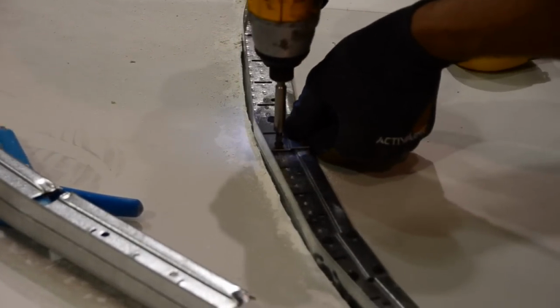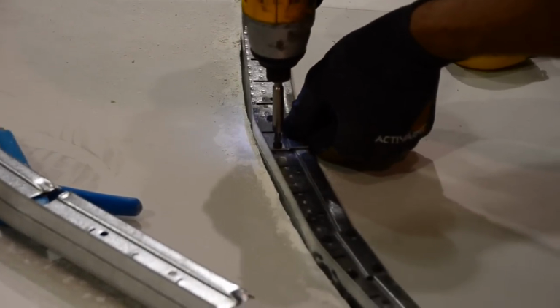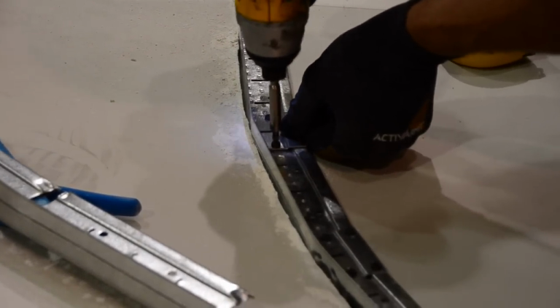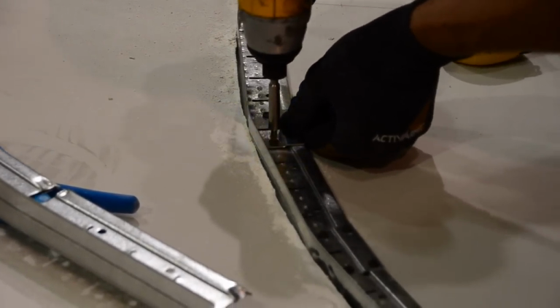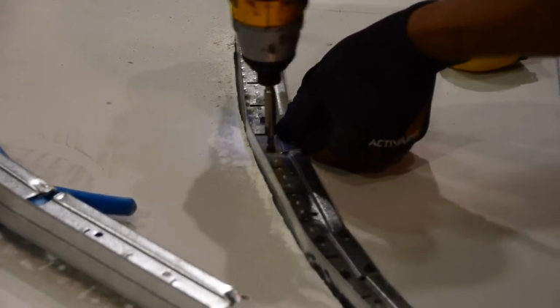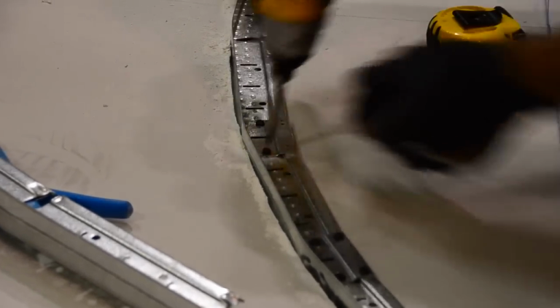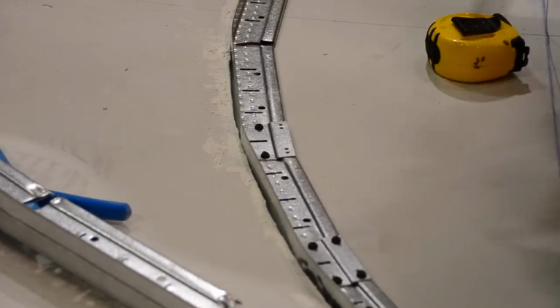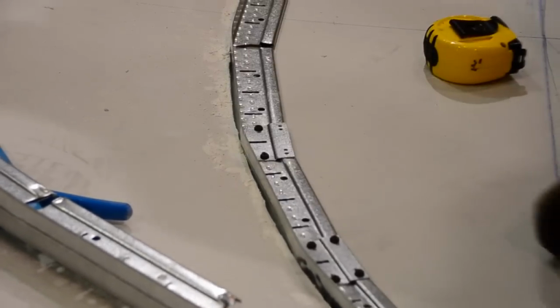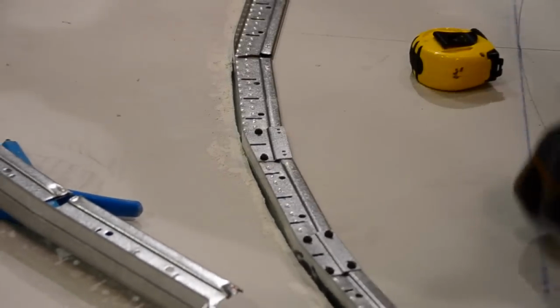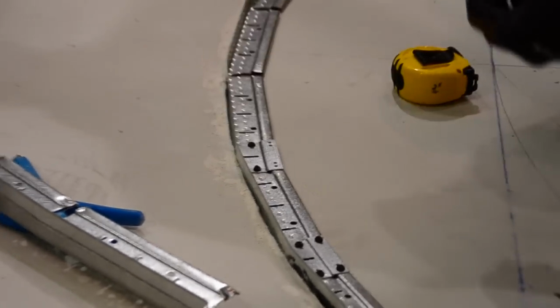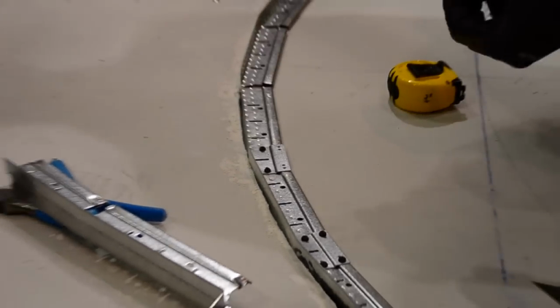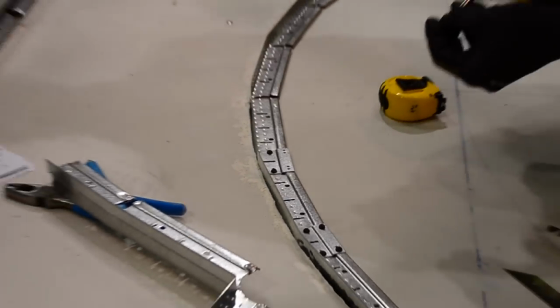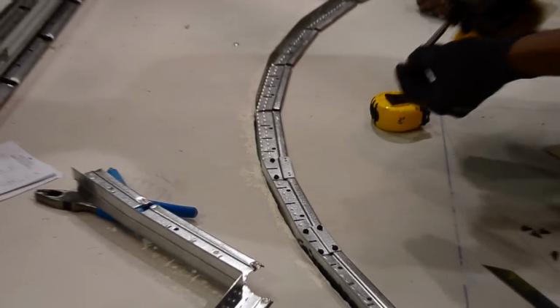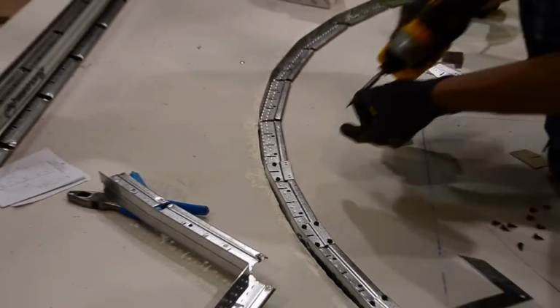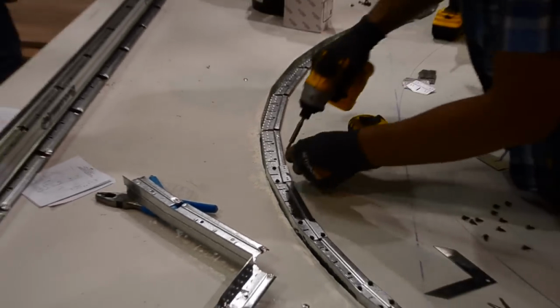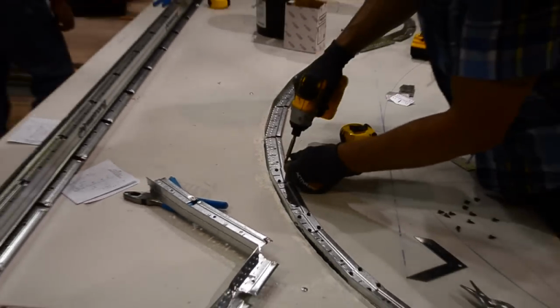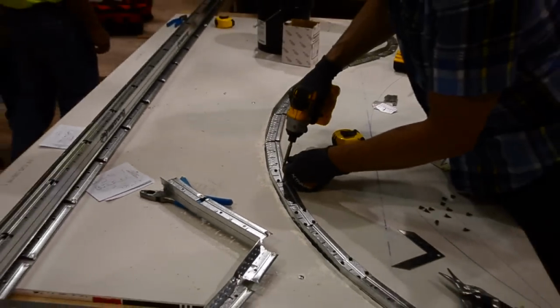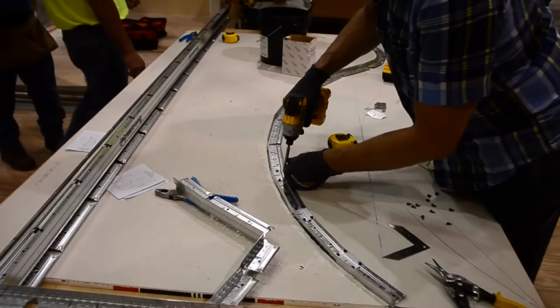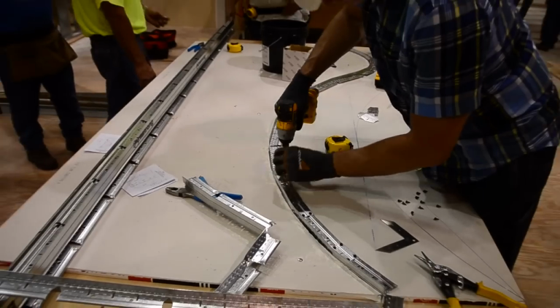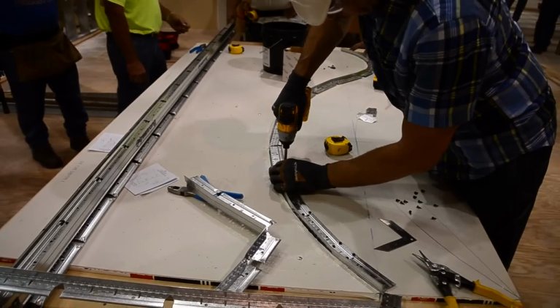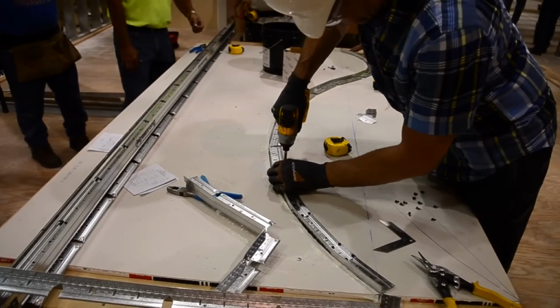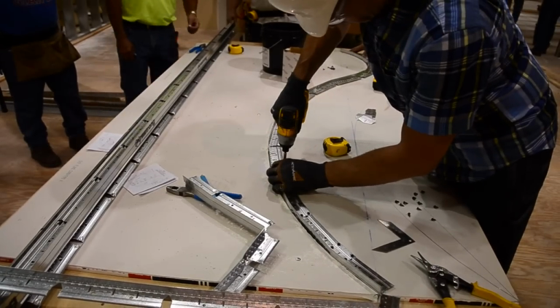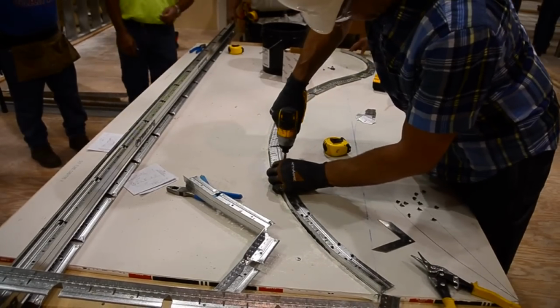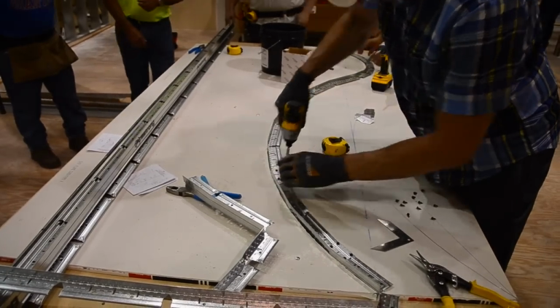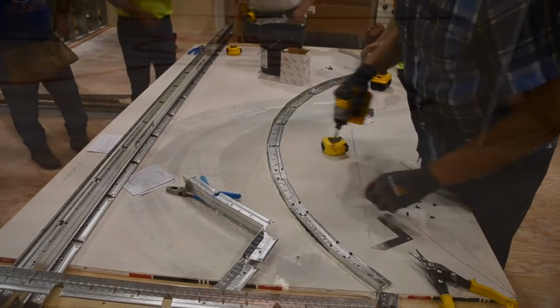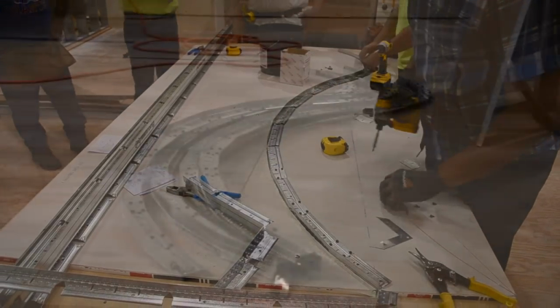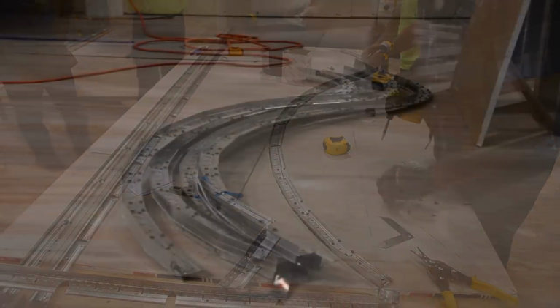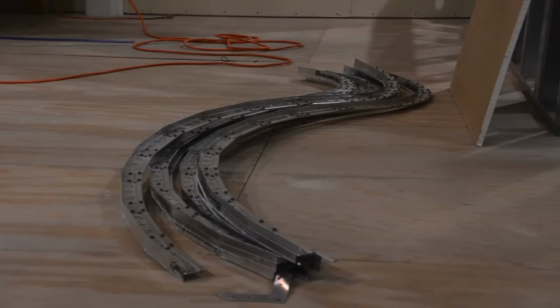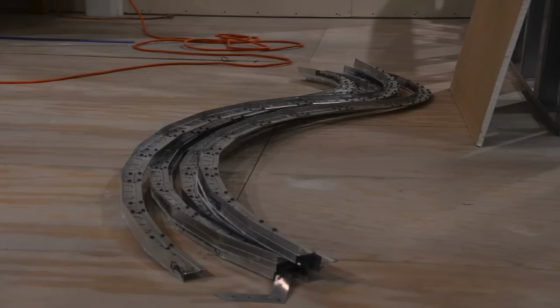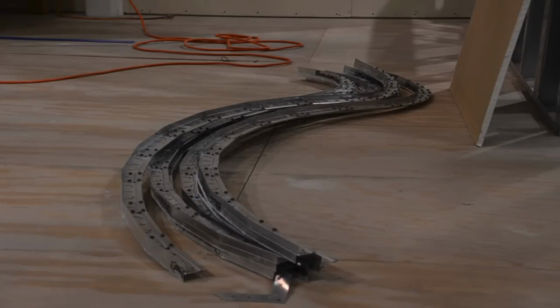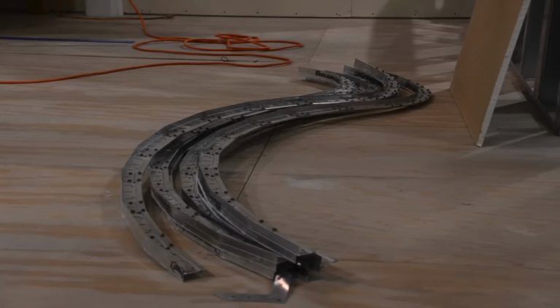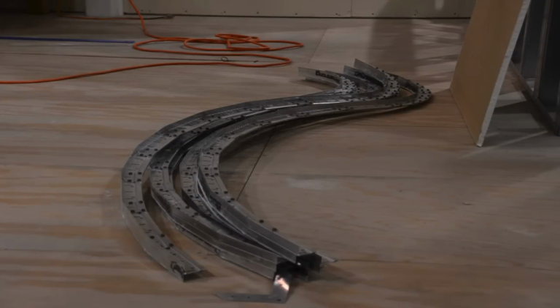Faceted drywall main runners come pre-cut every 8 or 16 inches depending on your radius. If necessary, you can always cut a standard drywall grid main runner yourself every 8 or 16 inches.